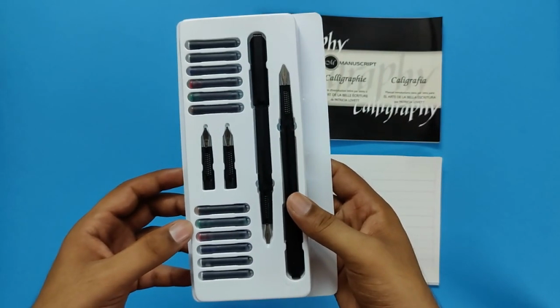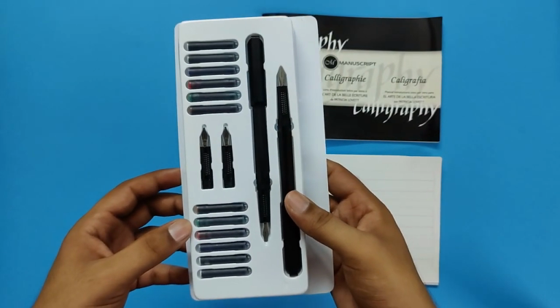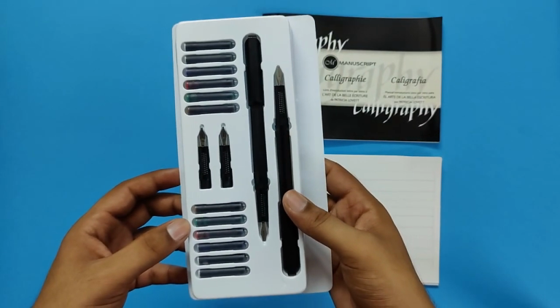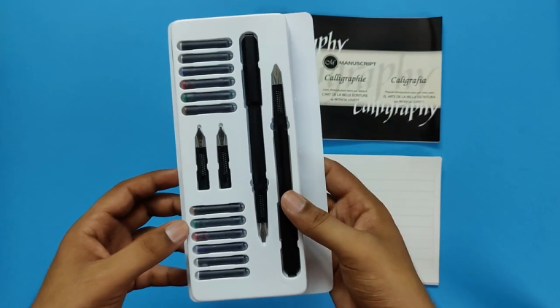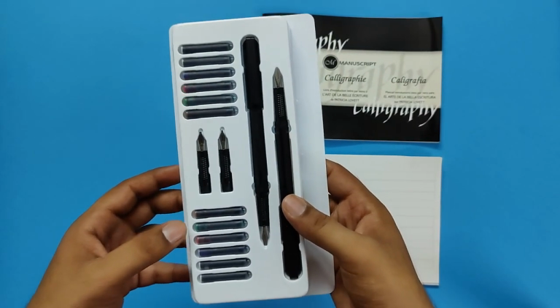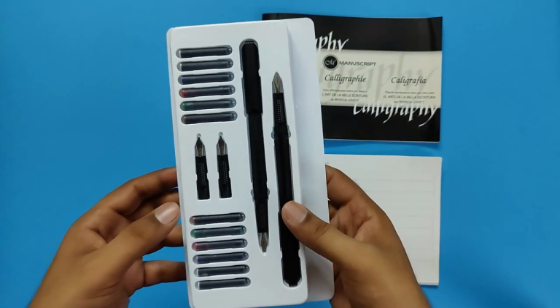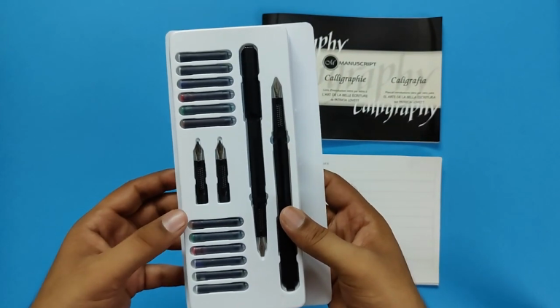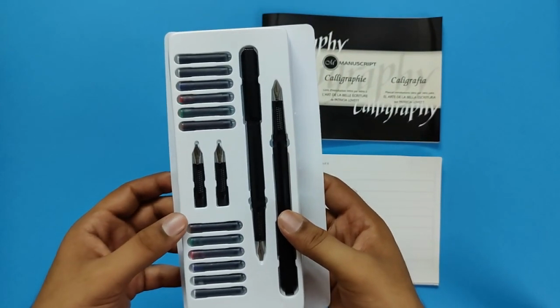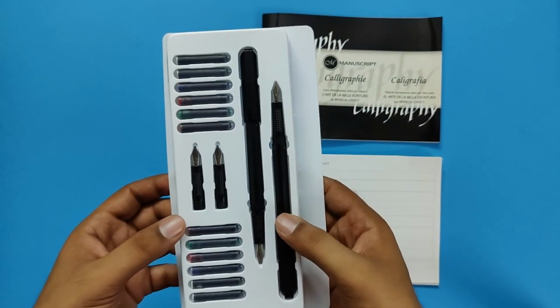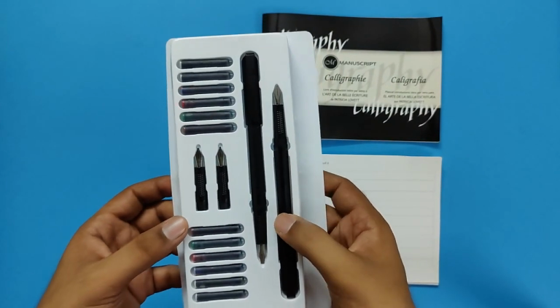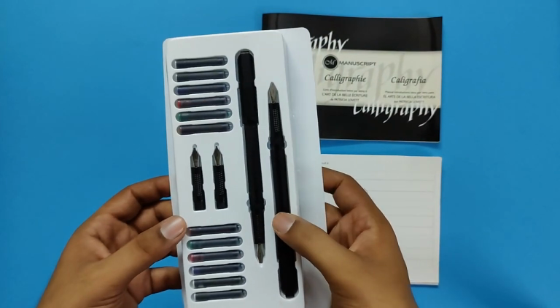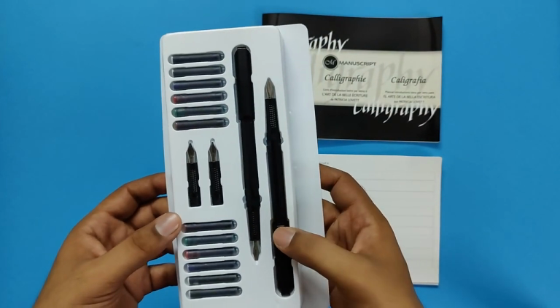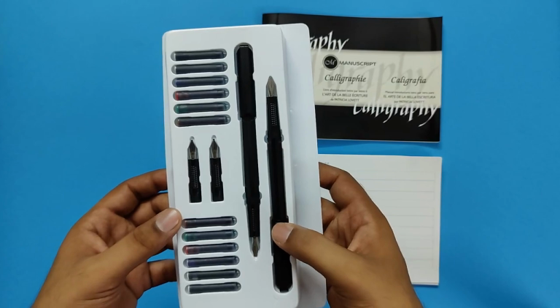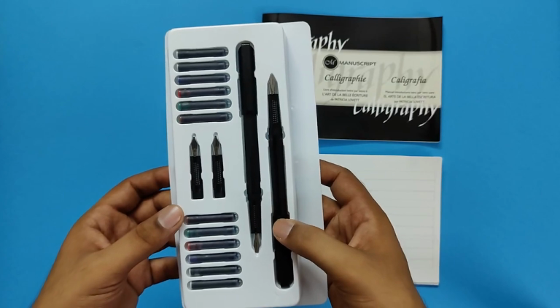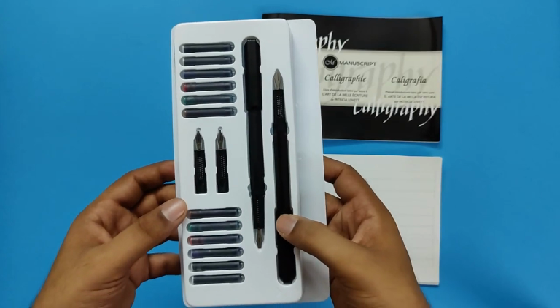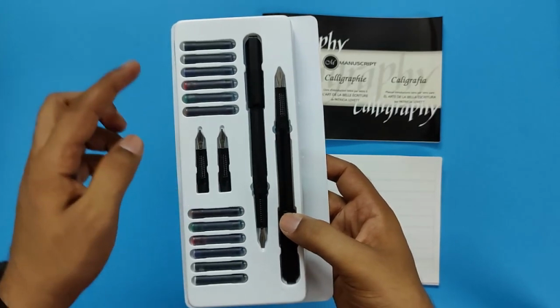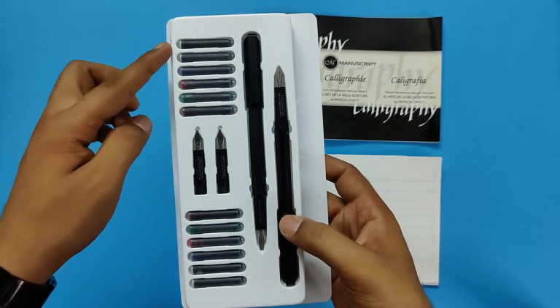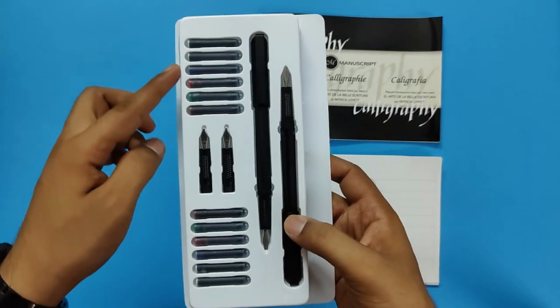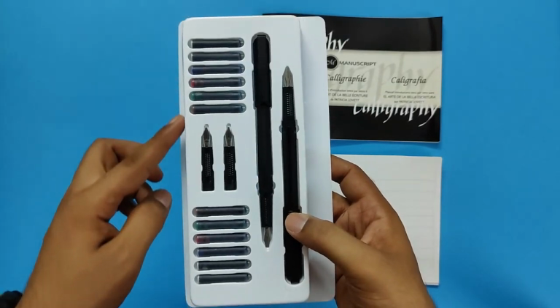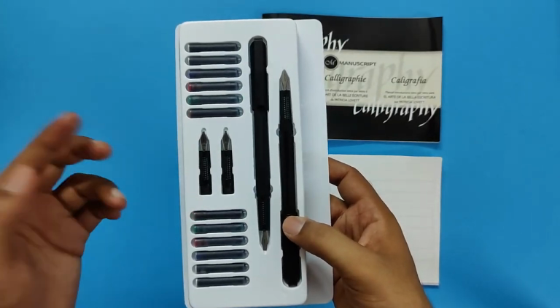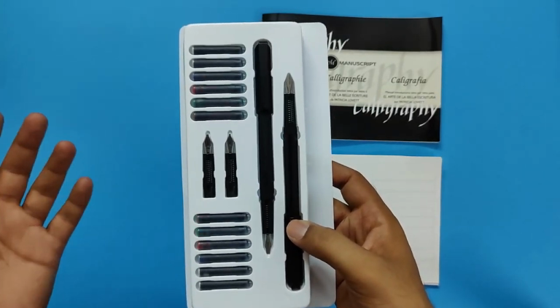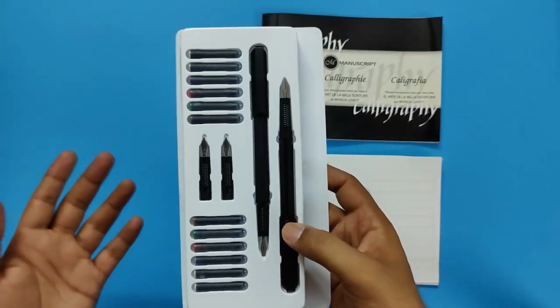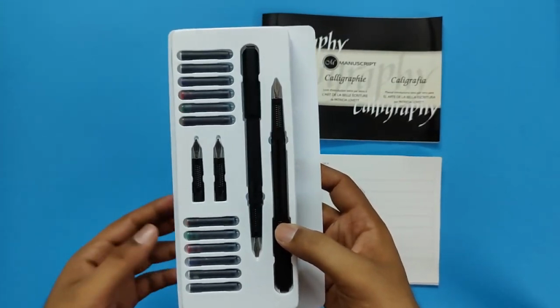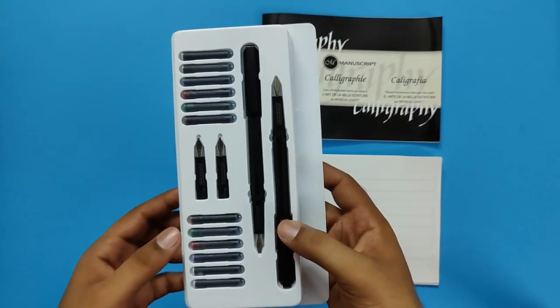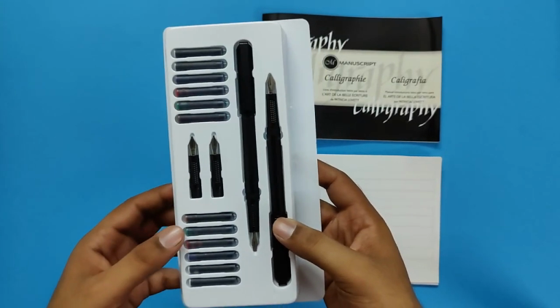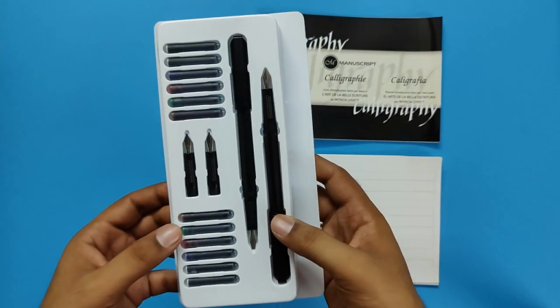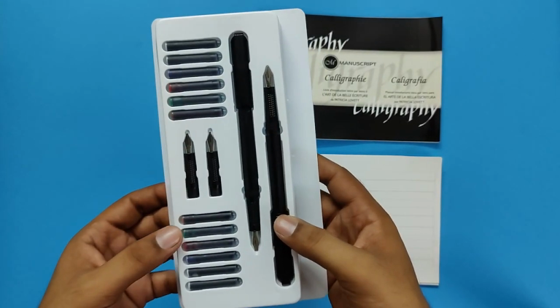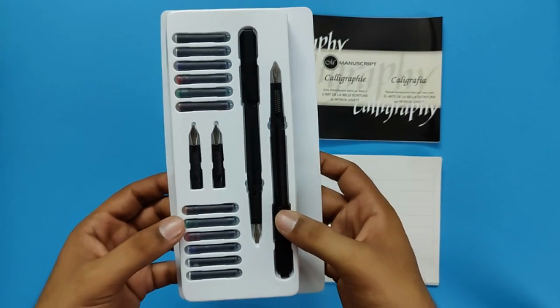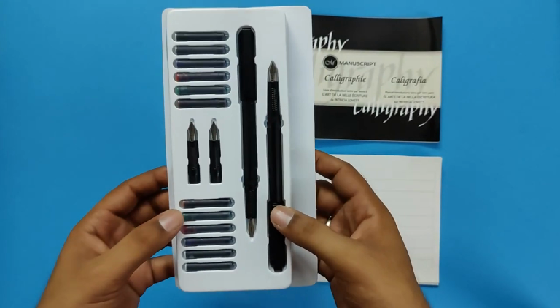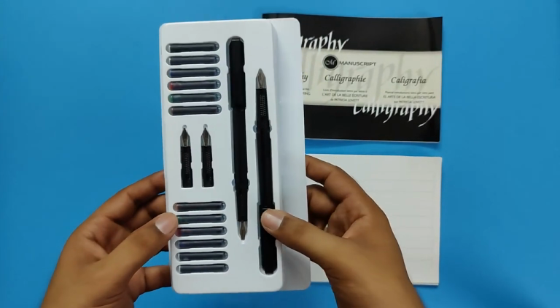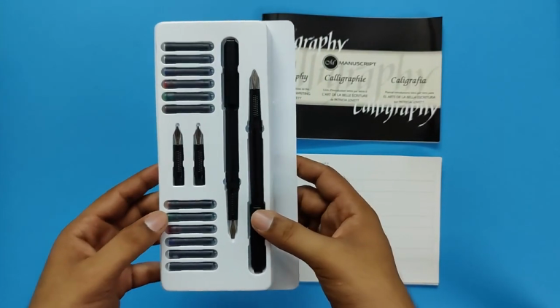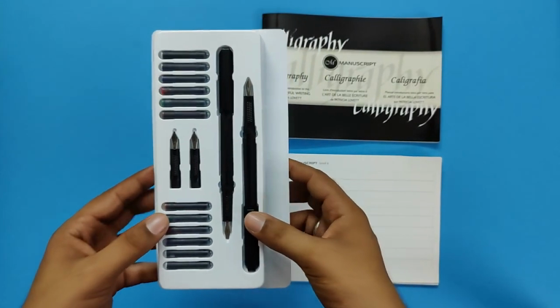You get 12 assorted colored inks, which is very useful for a beginner. So you can try and test them all out.